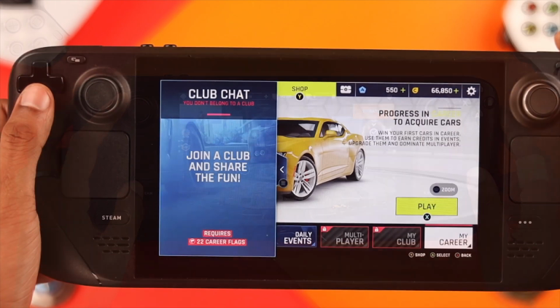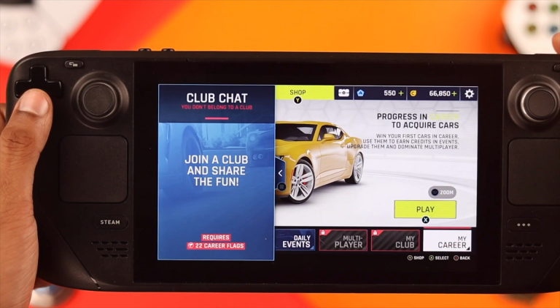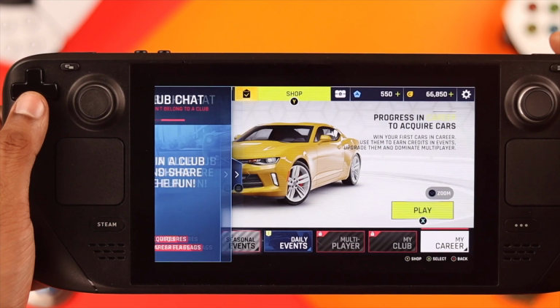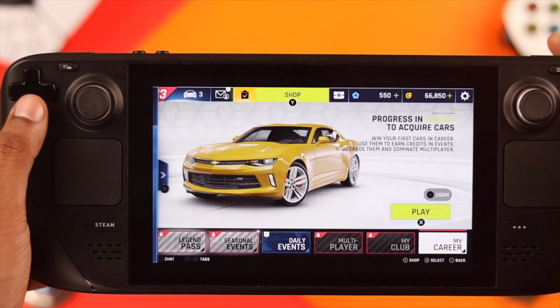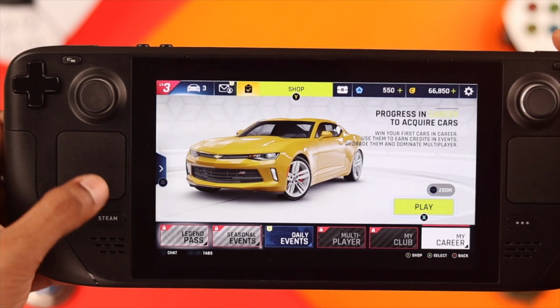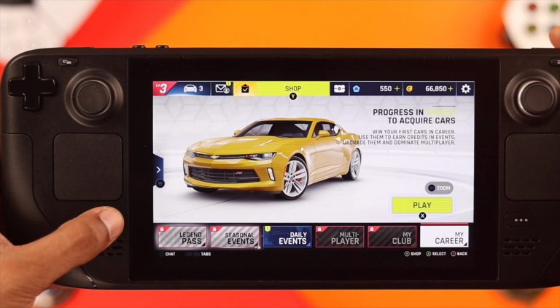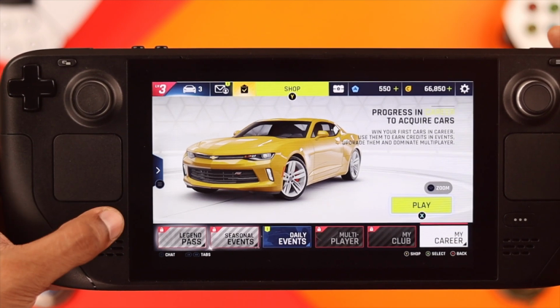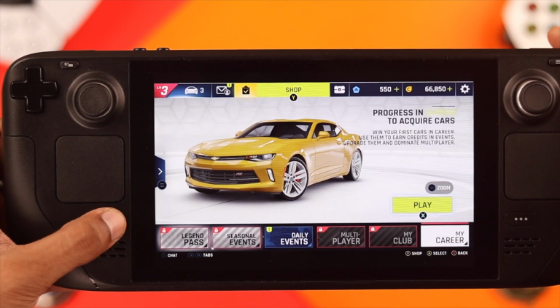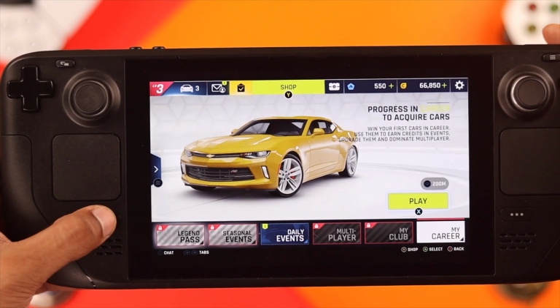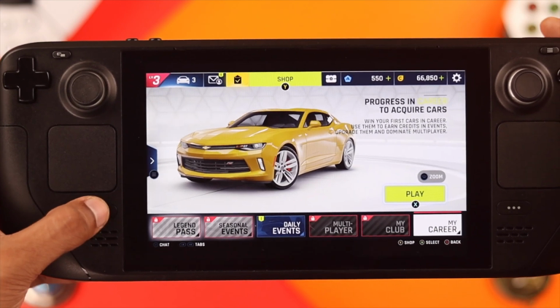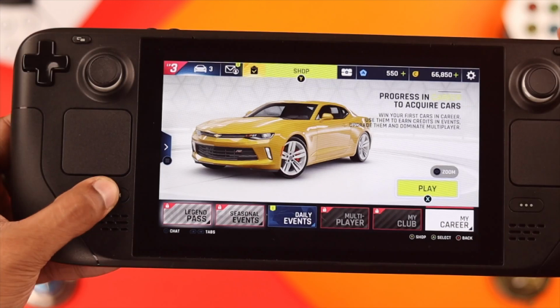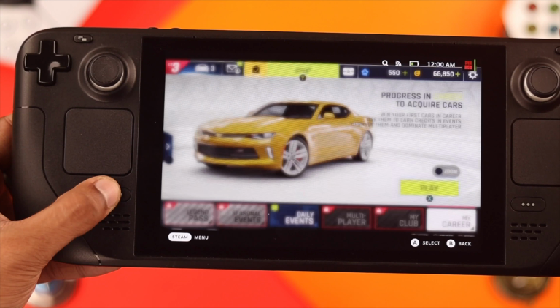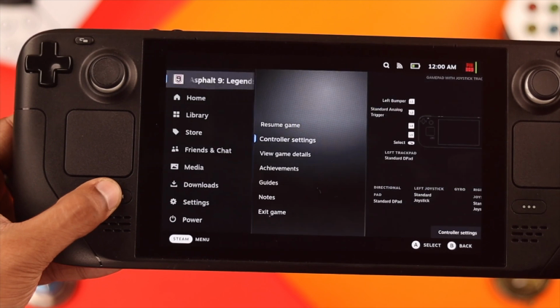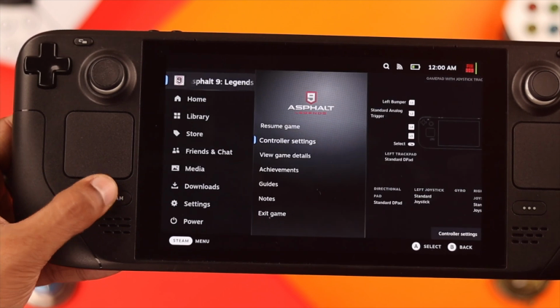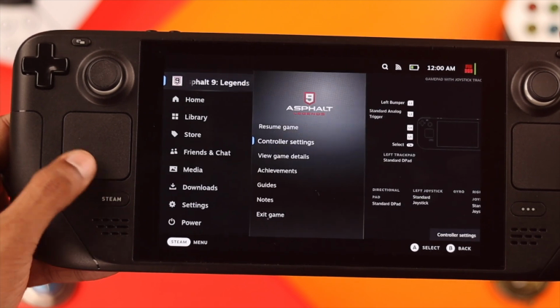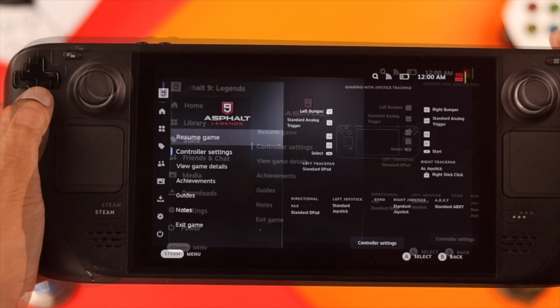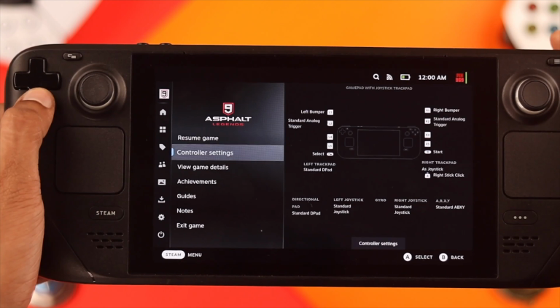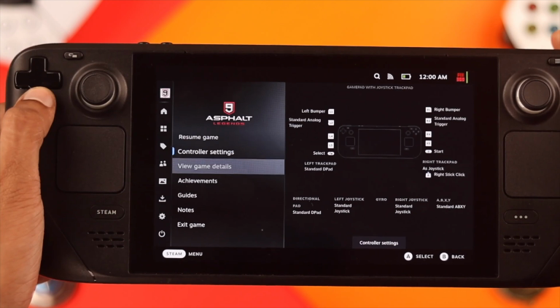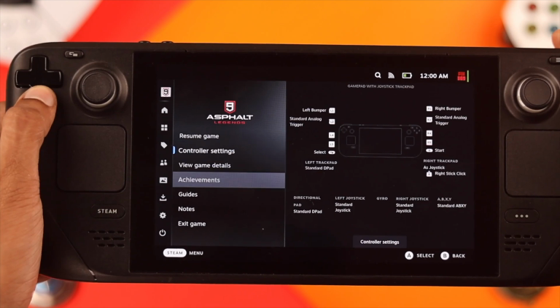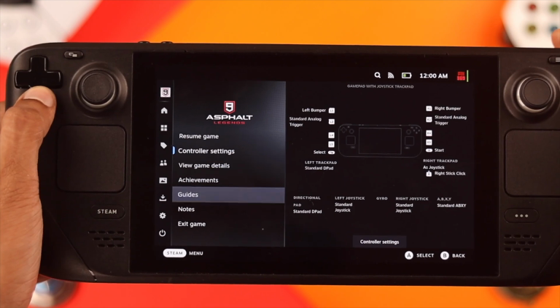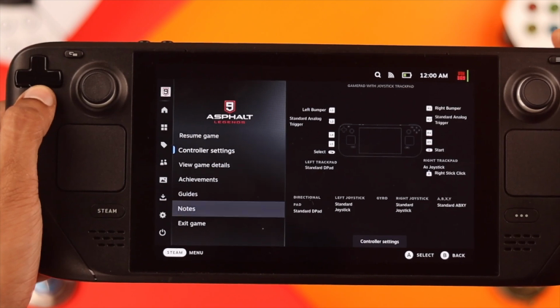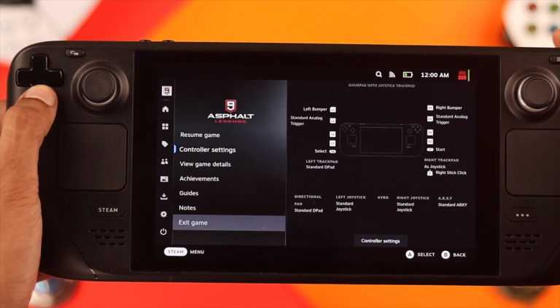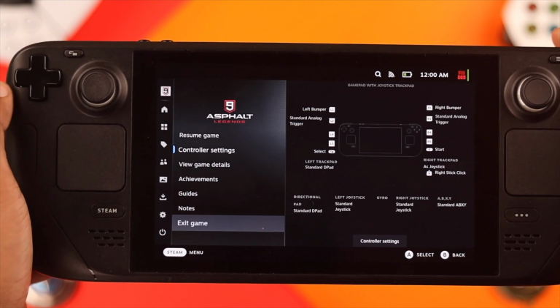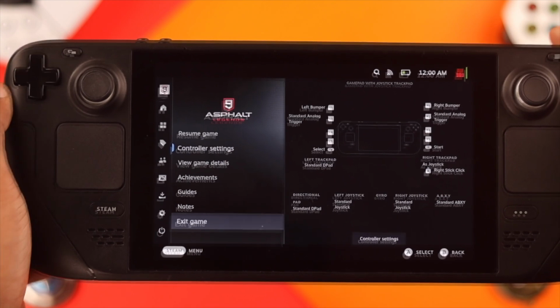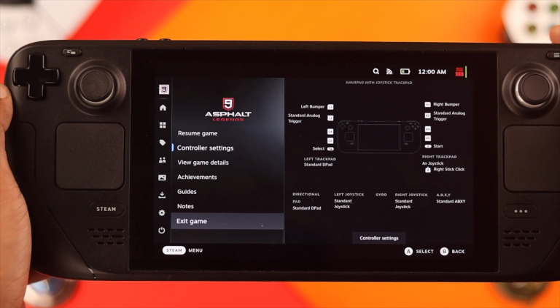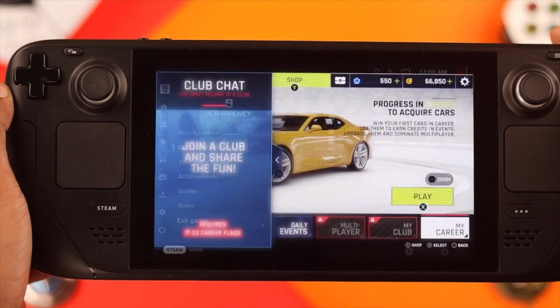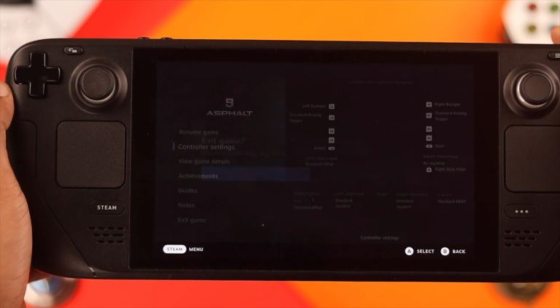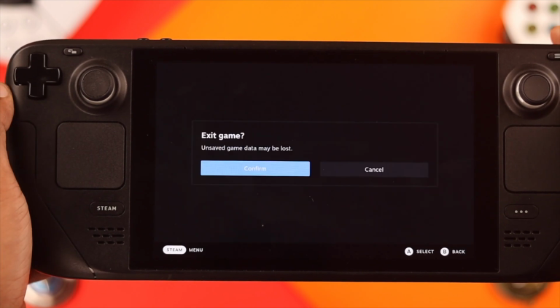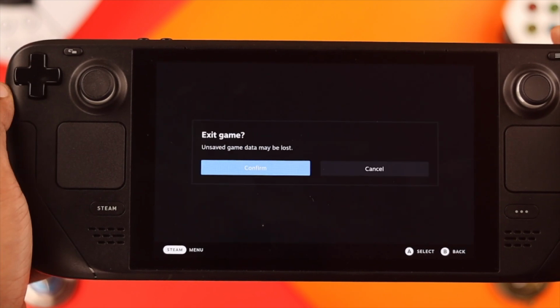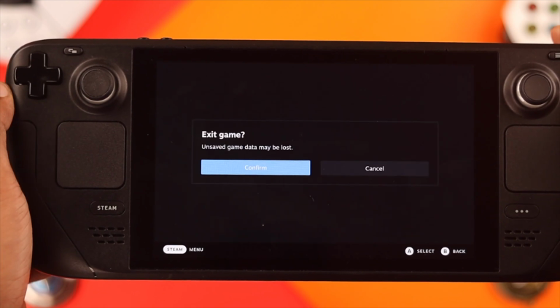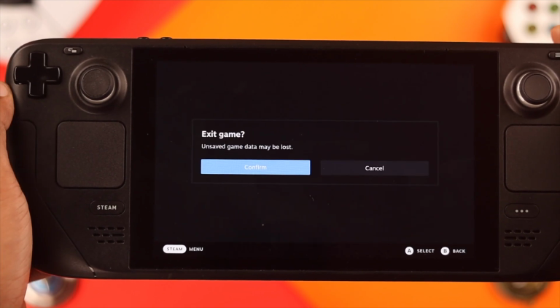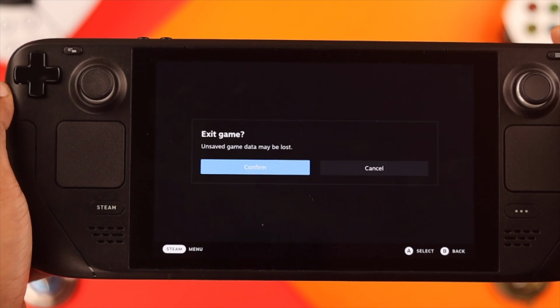The first method is by pressing the Steam button and then selecting exit game from the list, then press confirm.